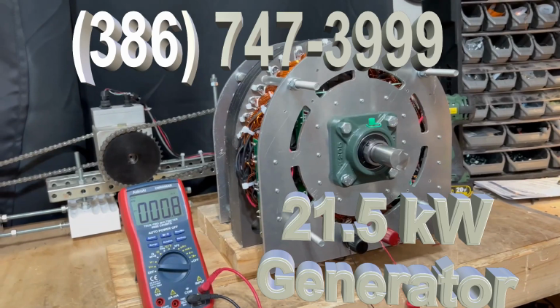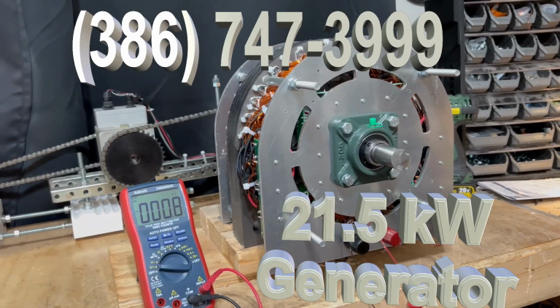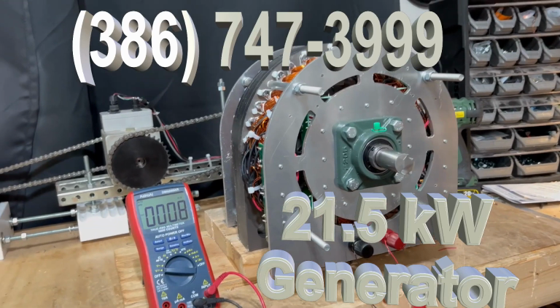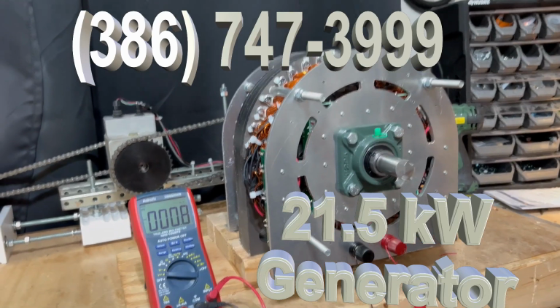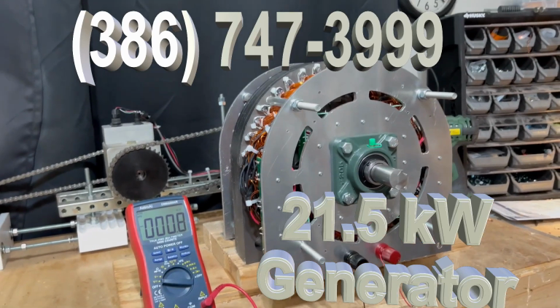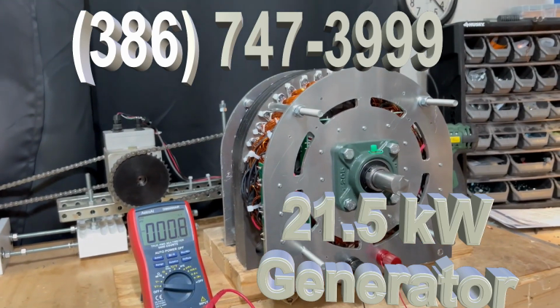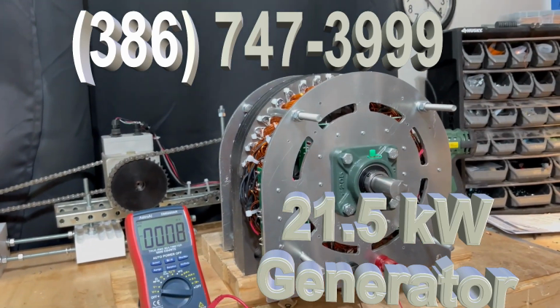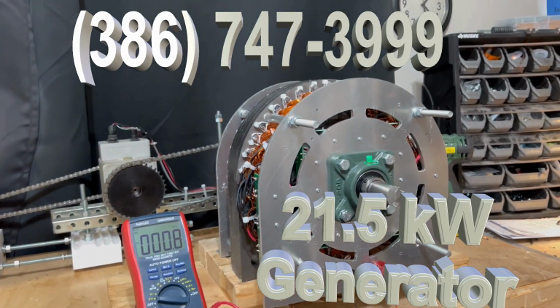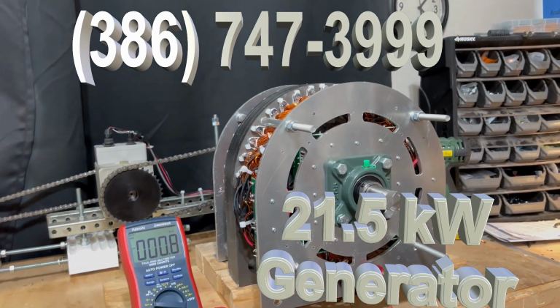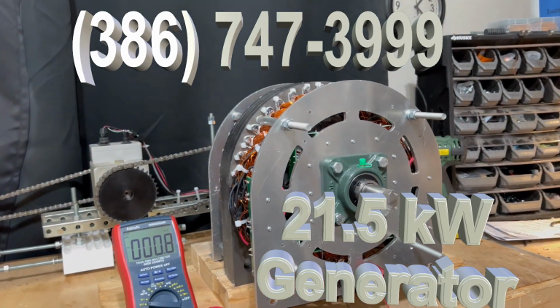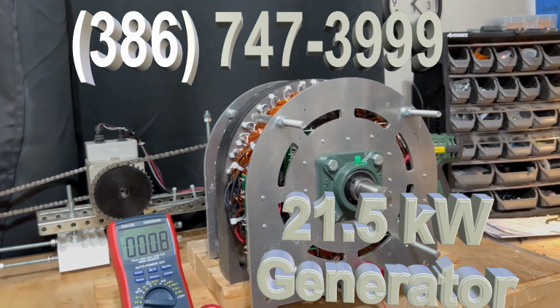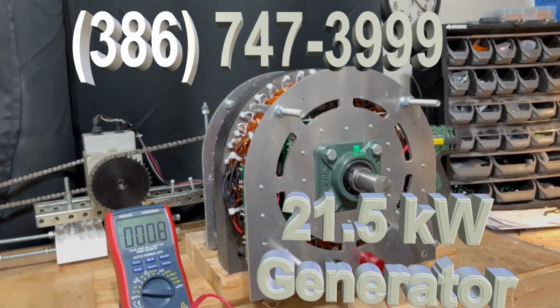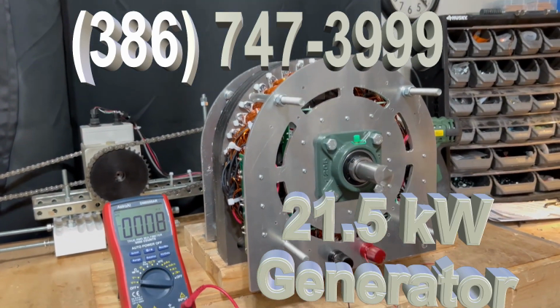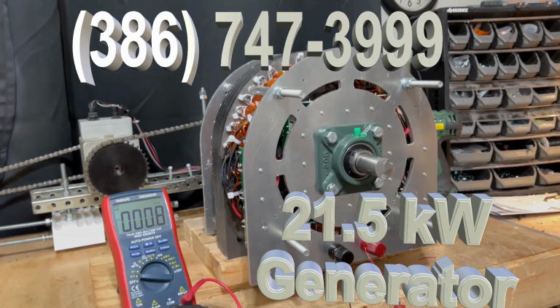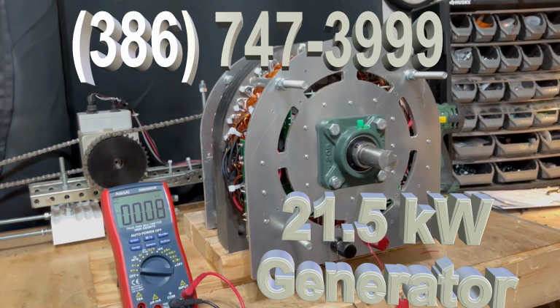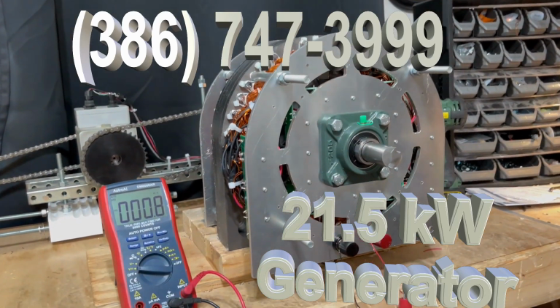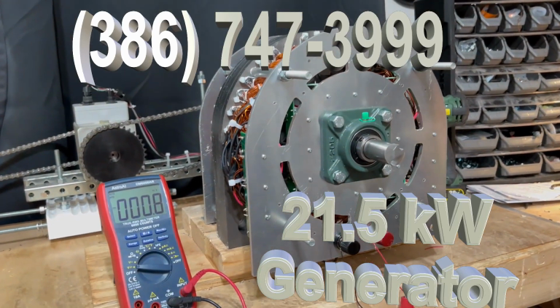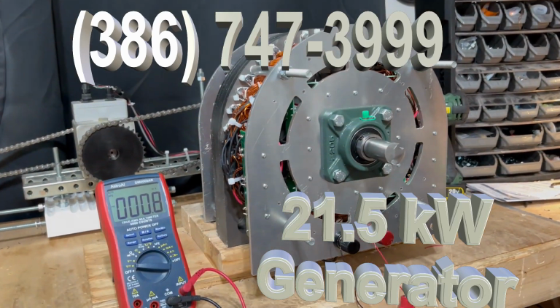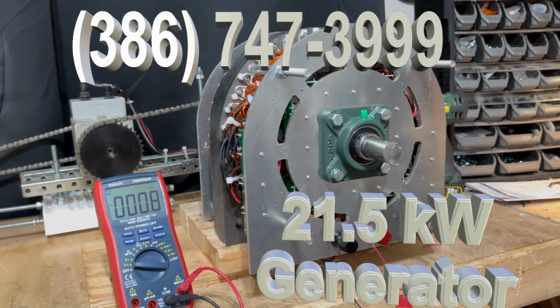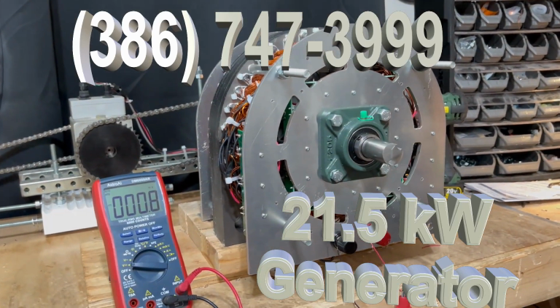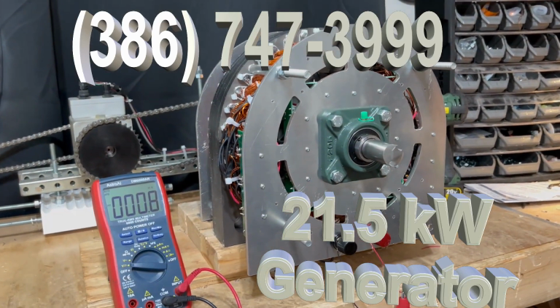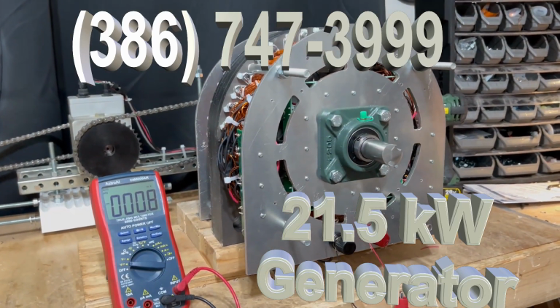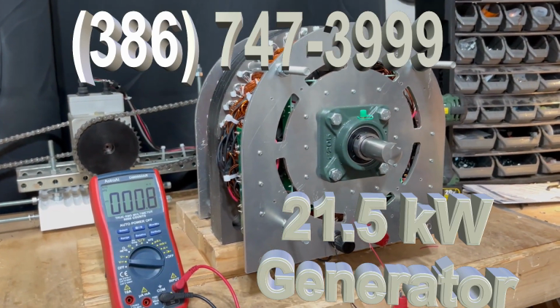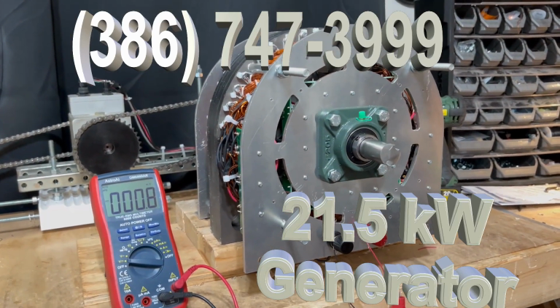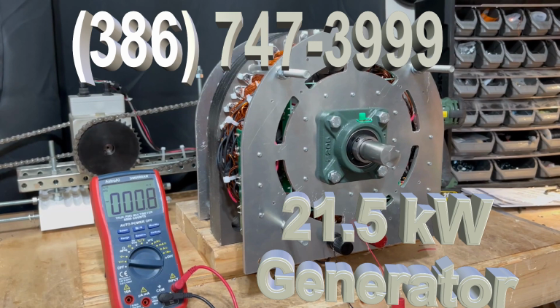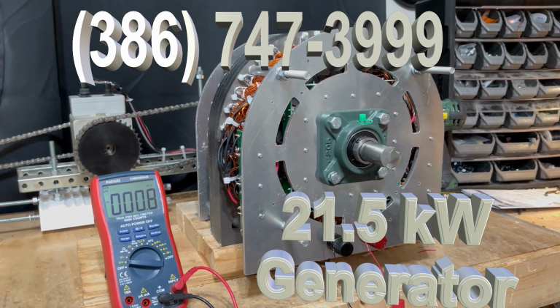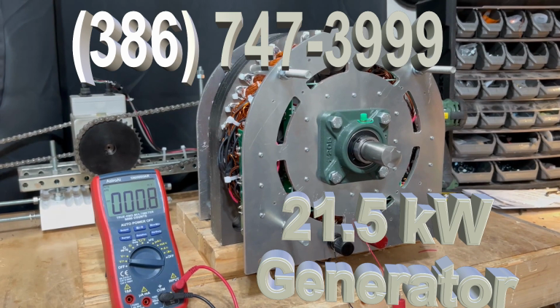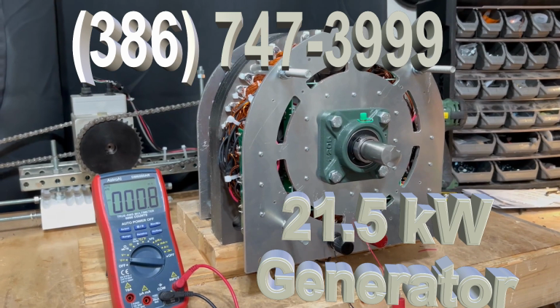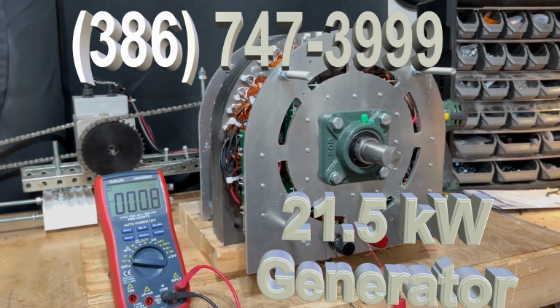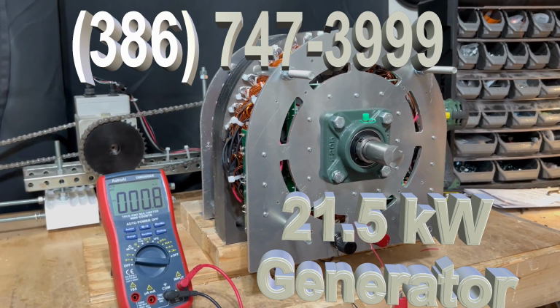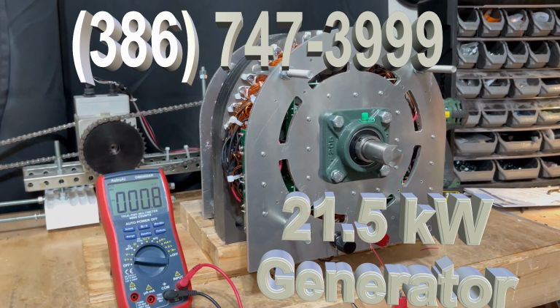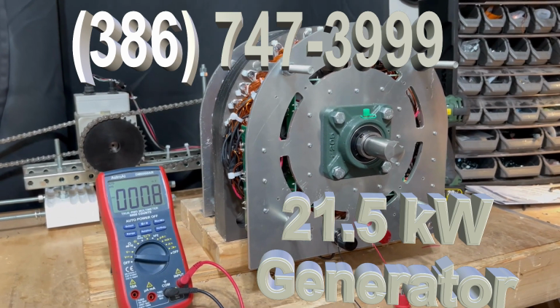This is our newest generator. It's a 21.5 kilowatt generator.